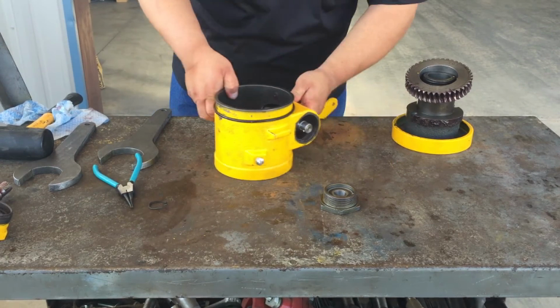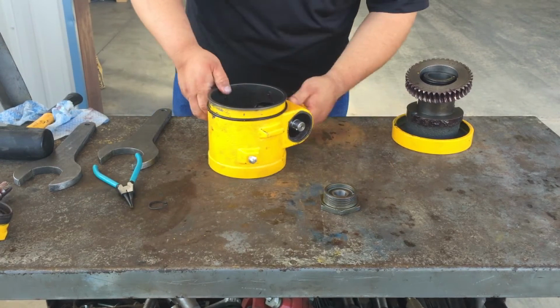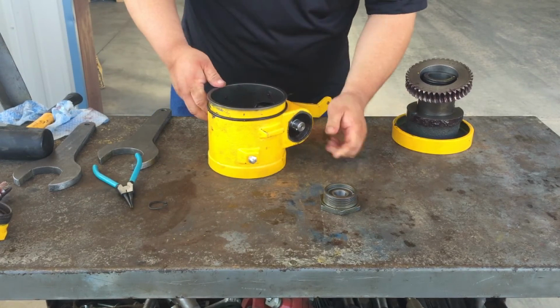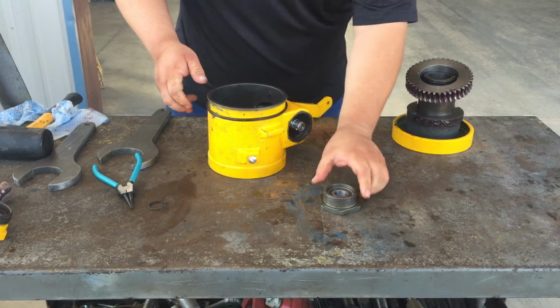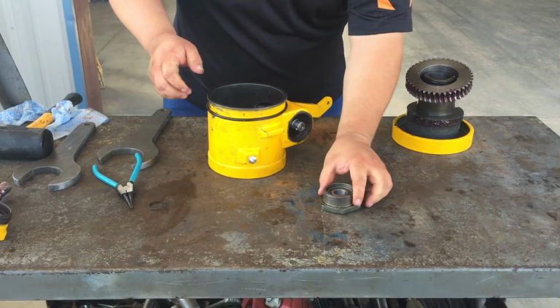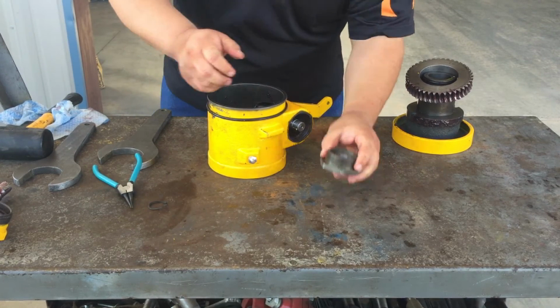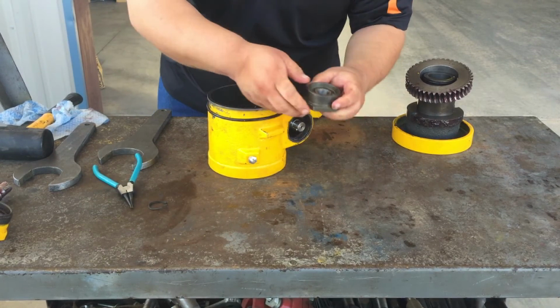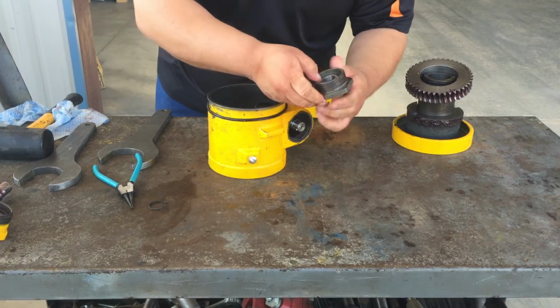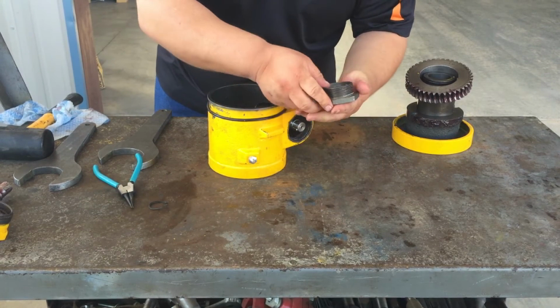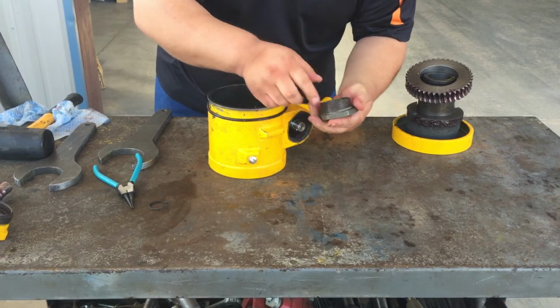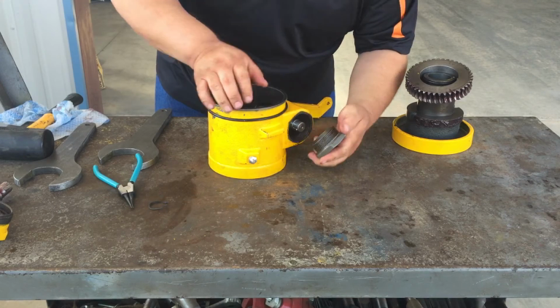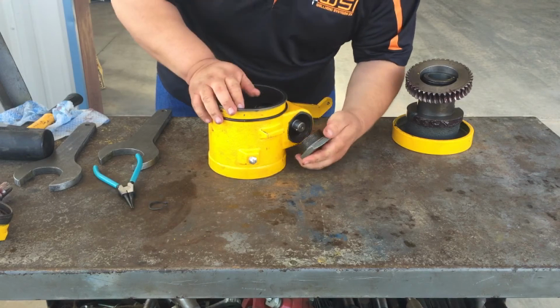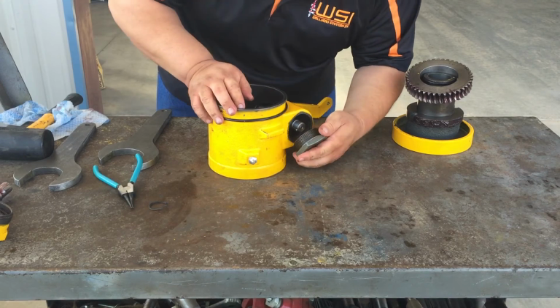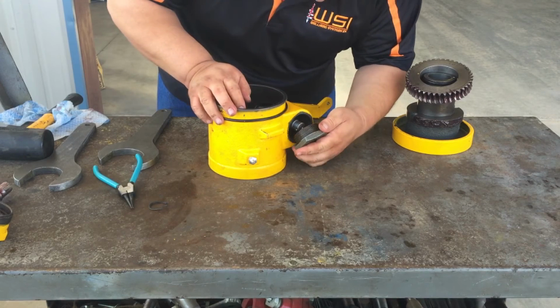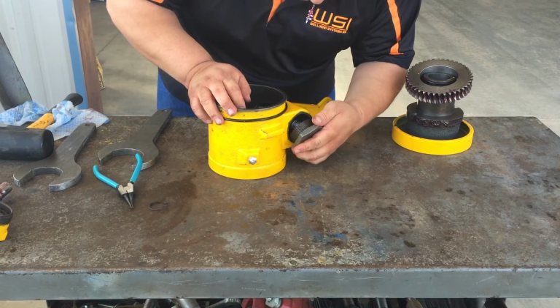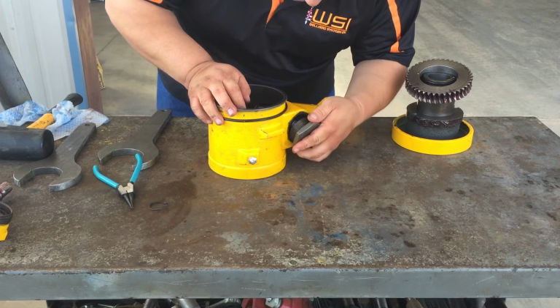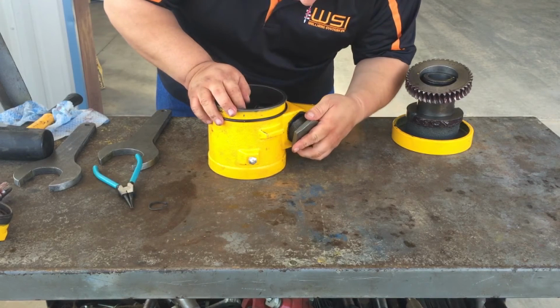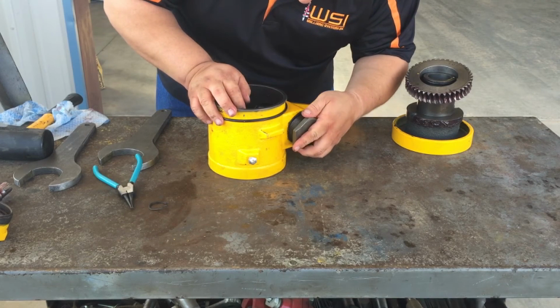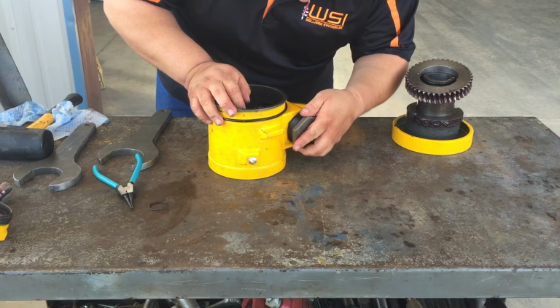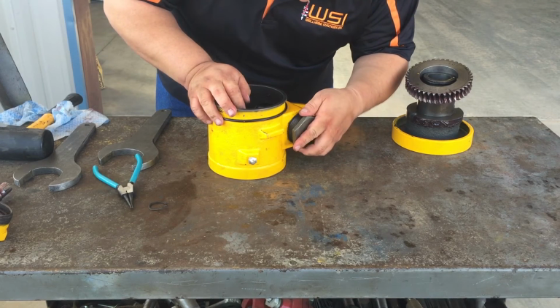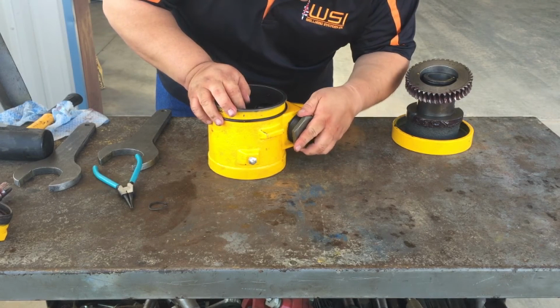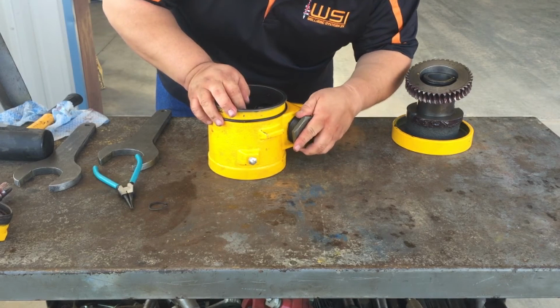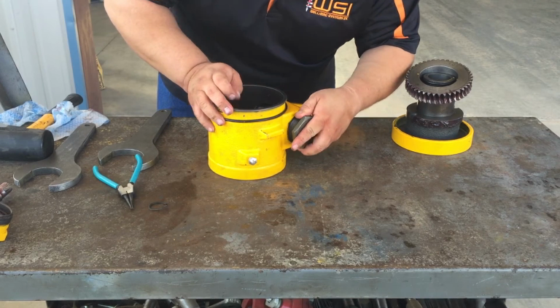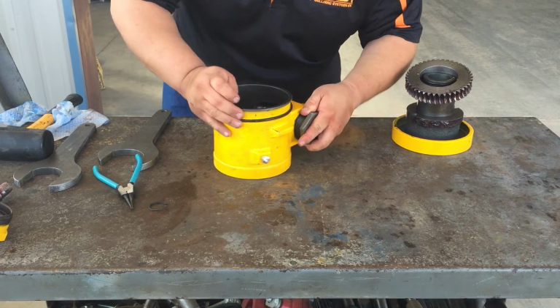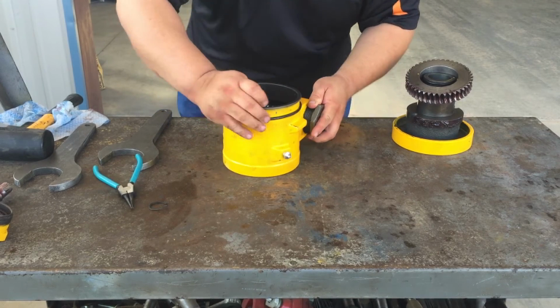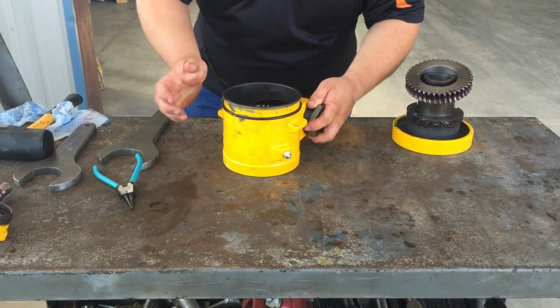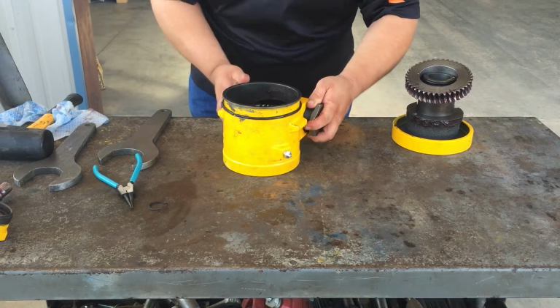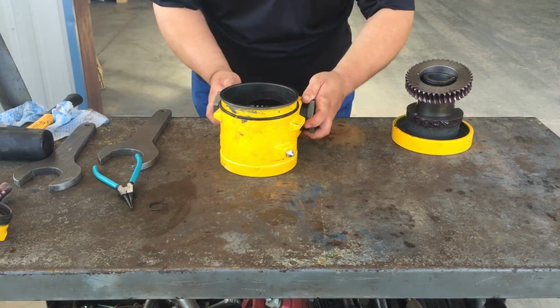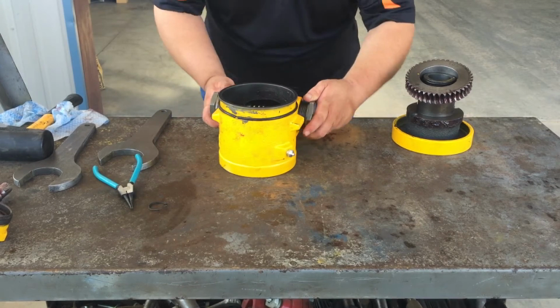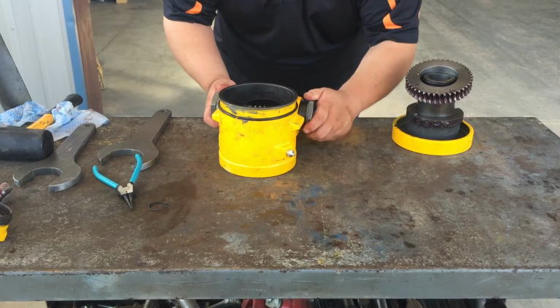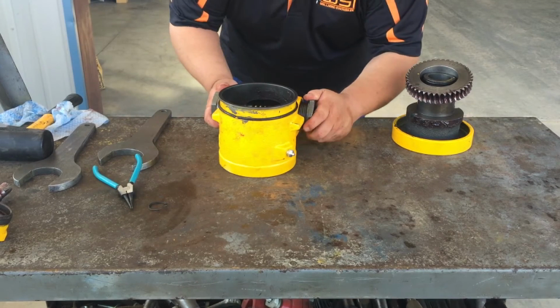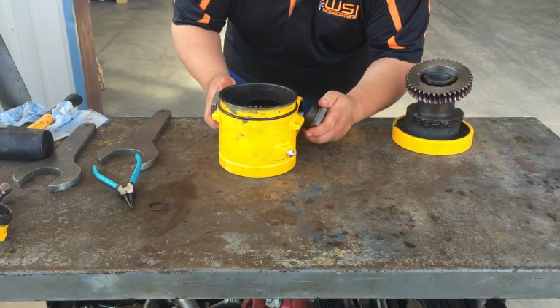And install our backstop nut, lining up your key with the groove.